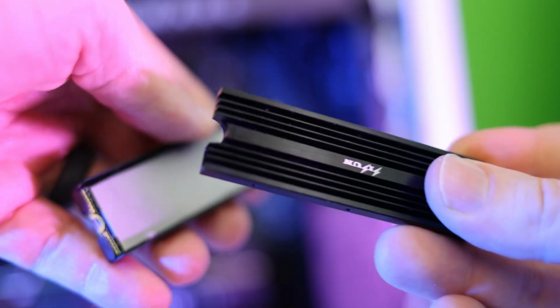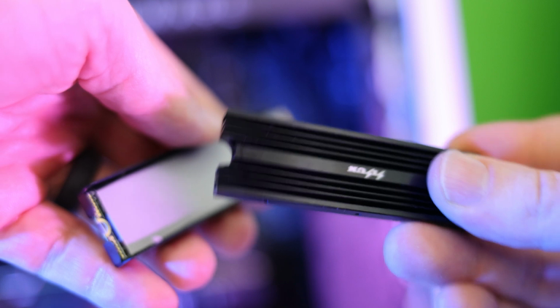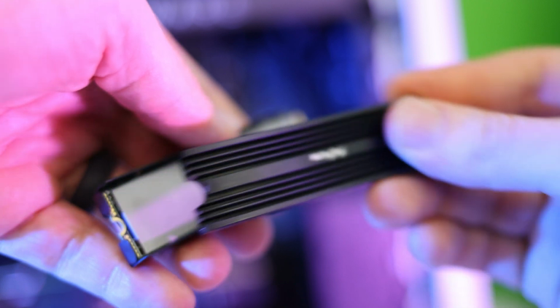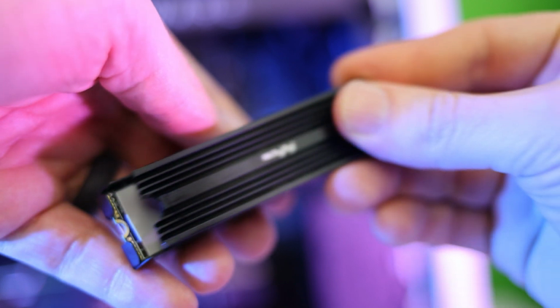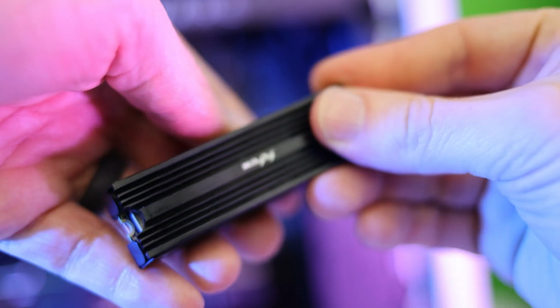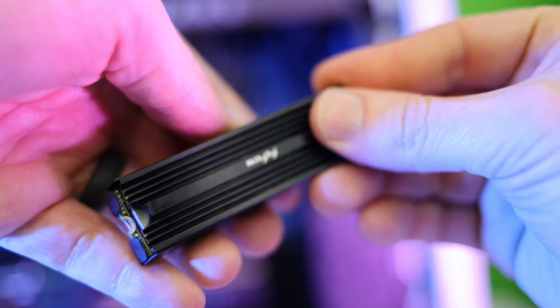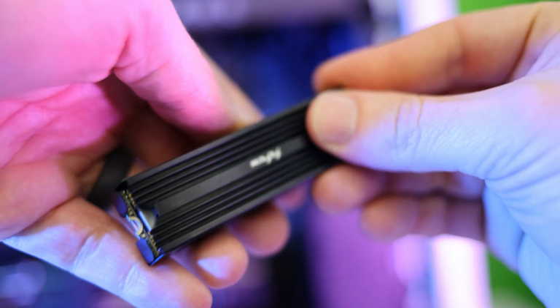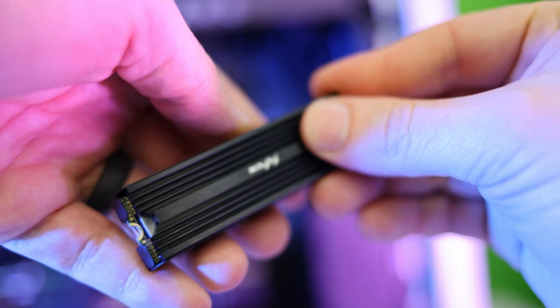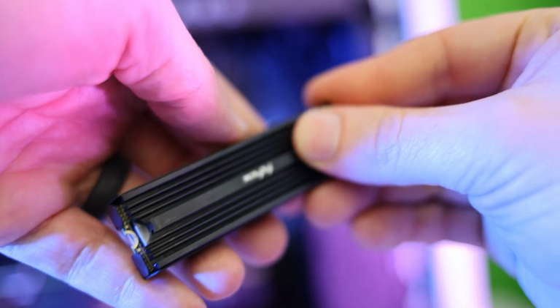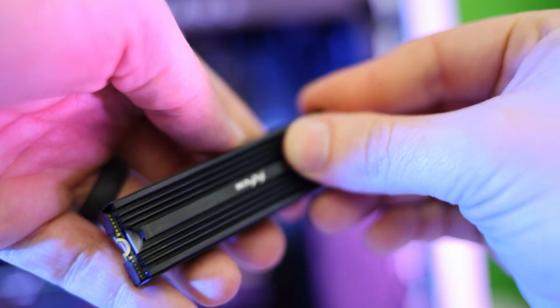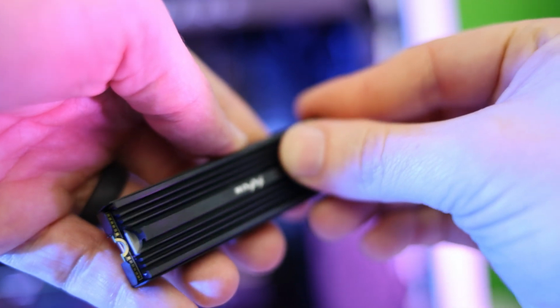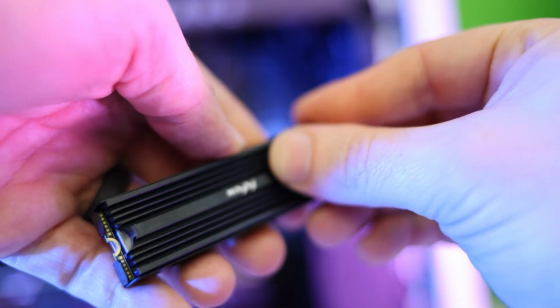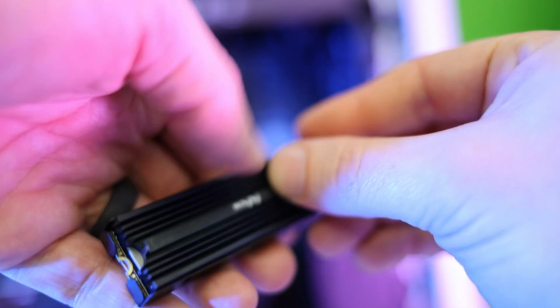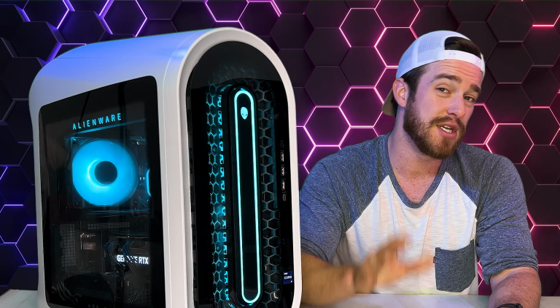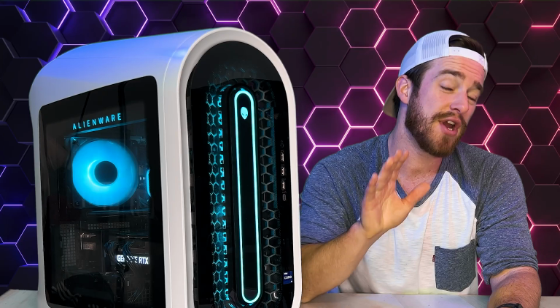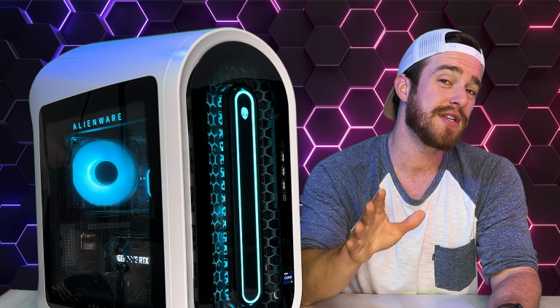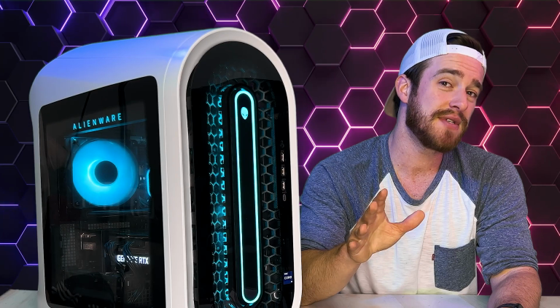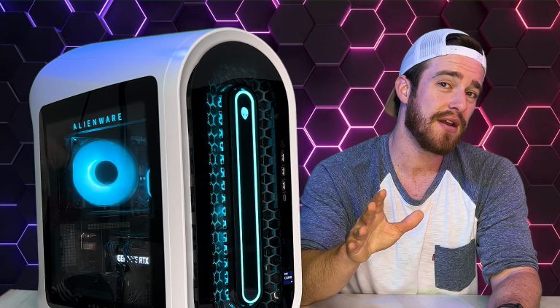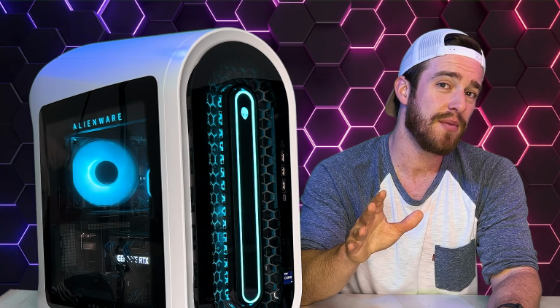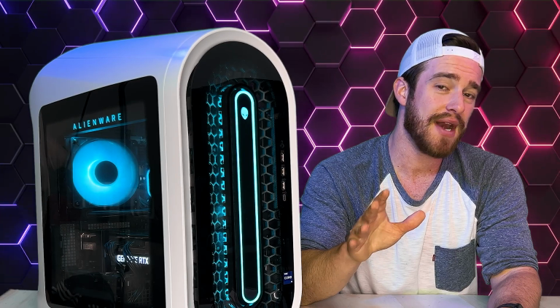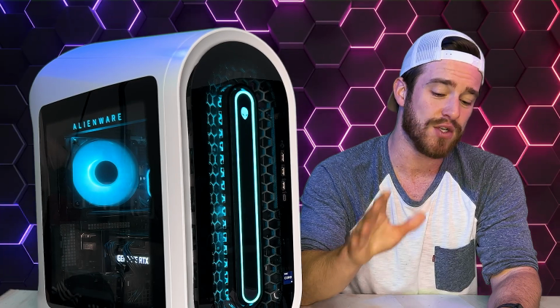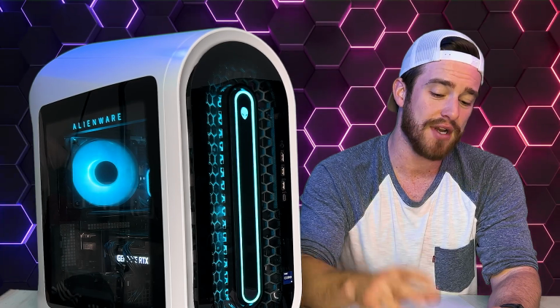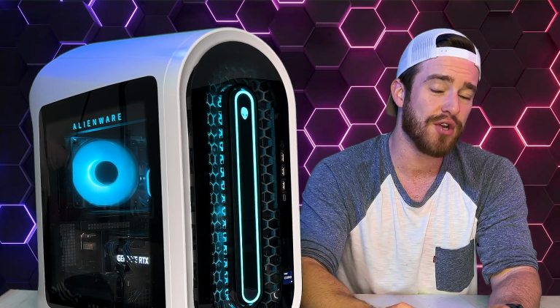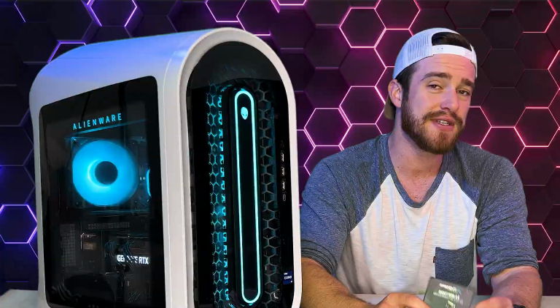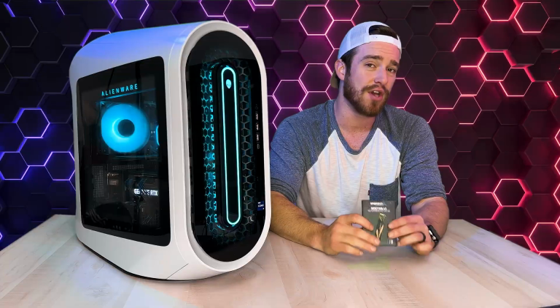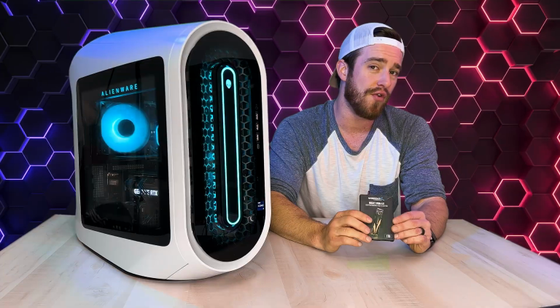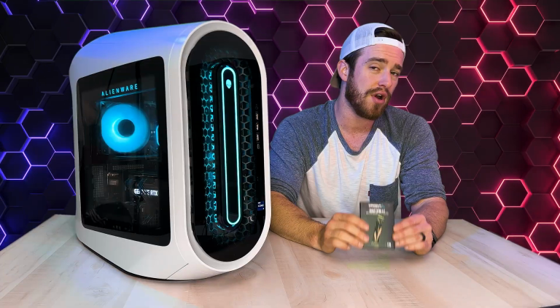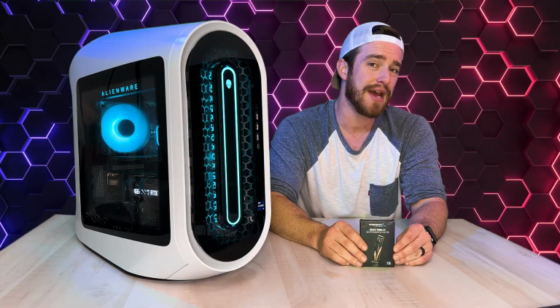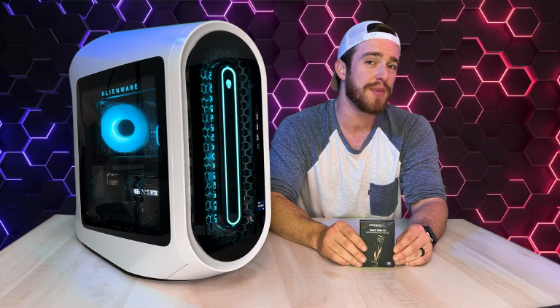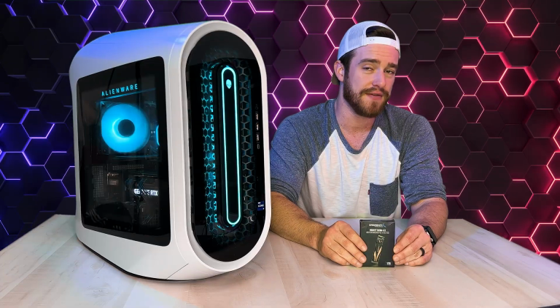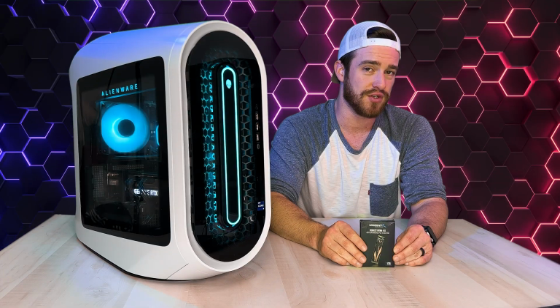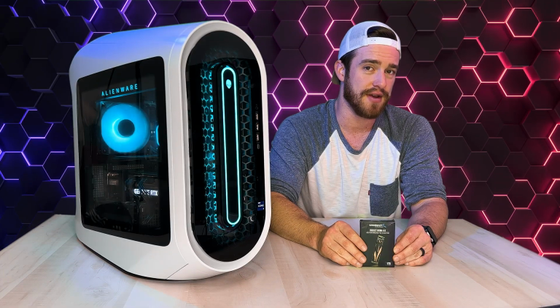We're also going to be adding and testing out a heatsink on this drive as well to bring our temps down a little bit, as well as increasing the overall lifespan of this drive.